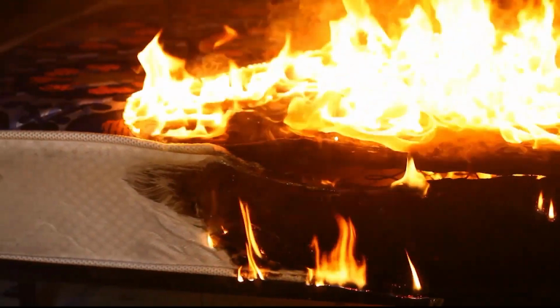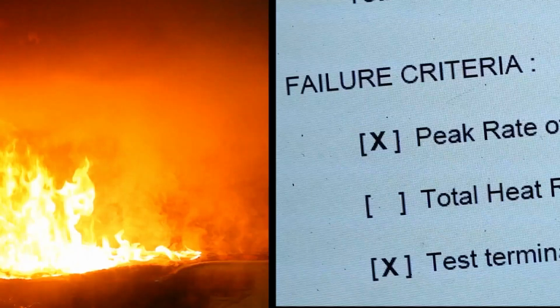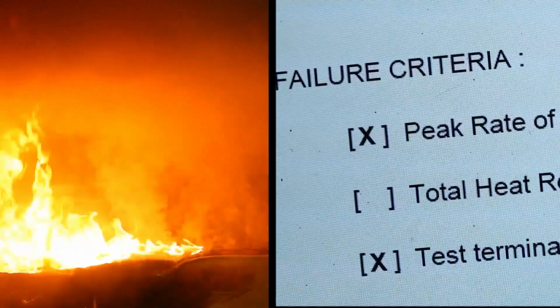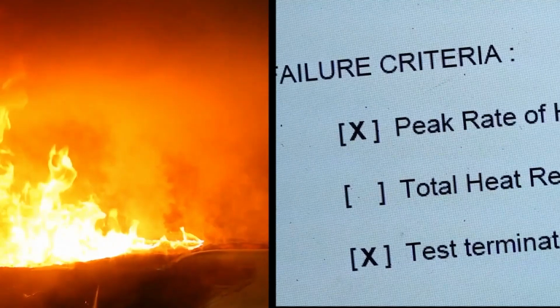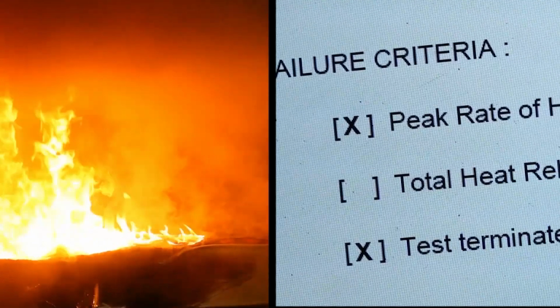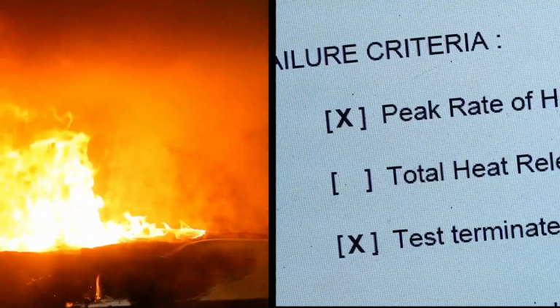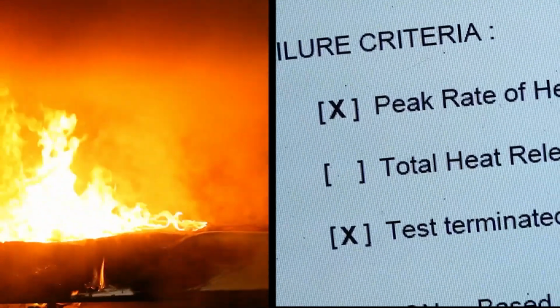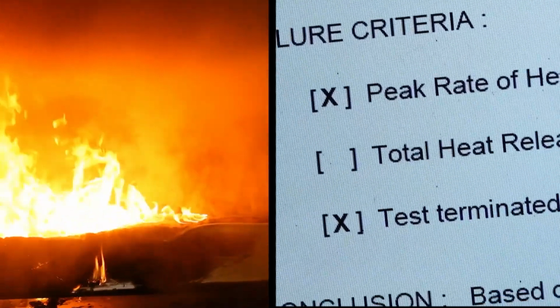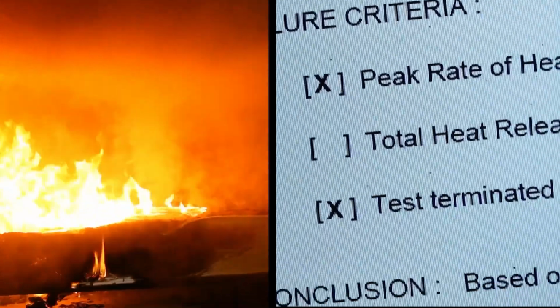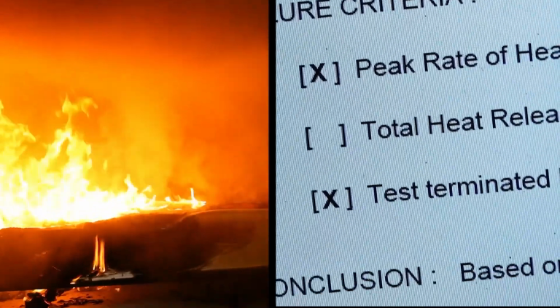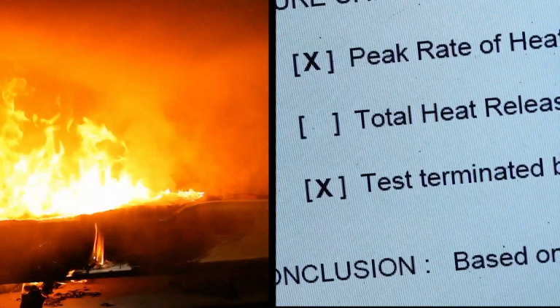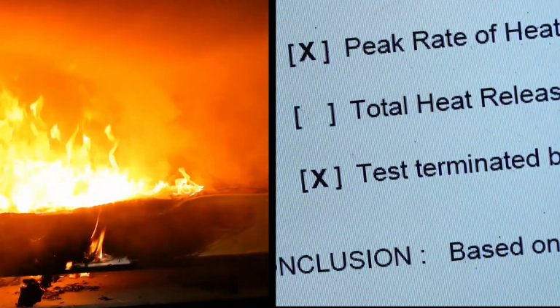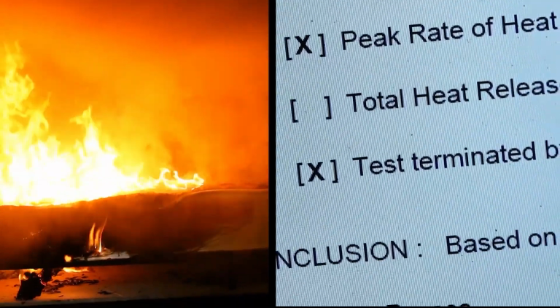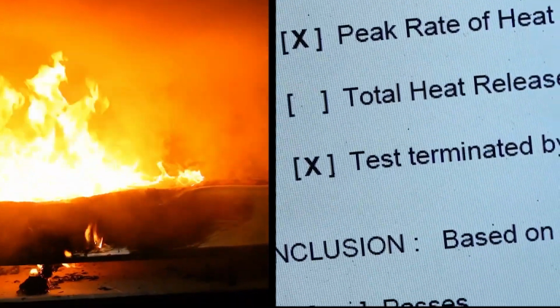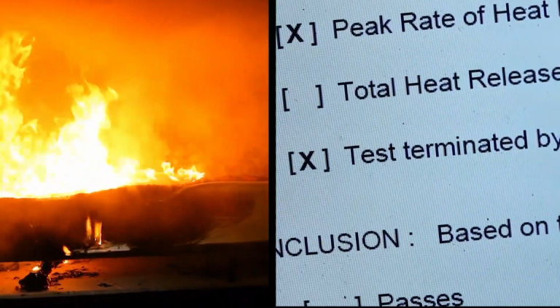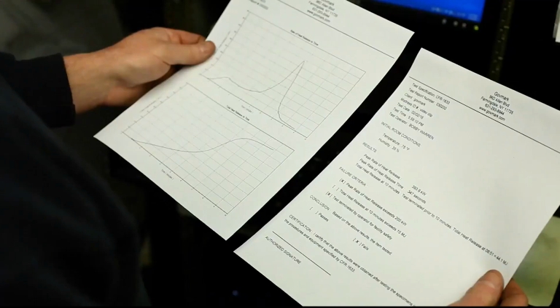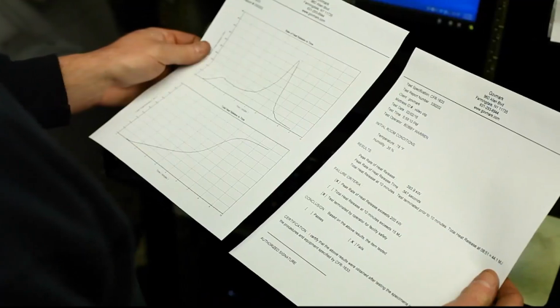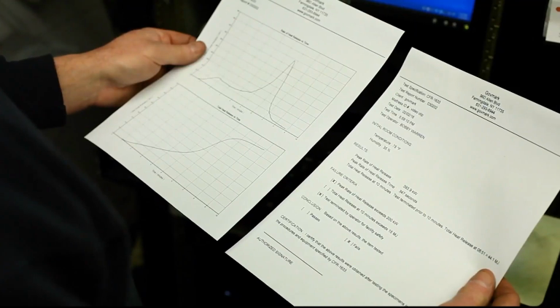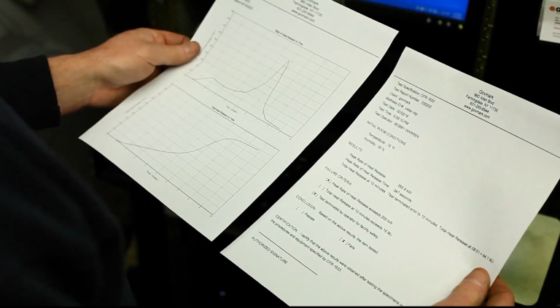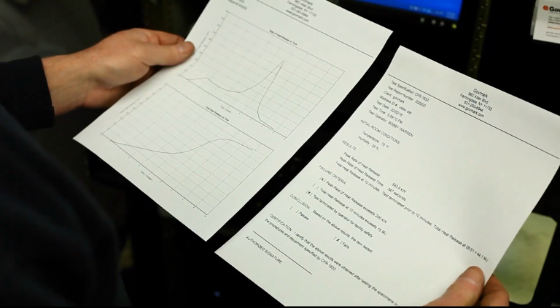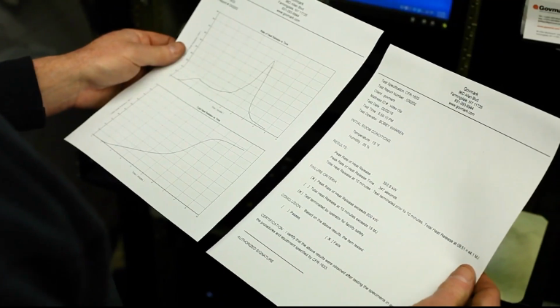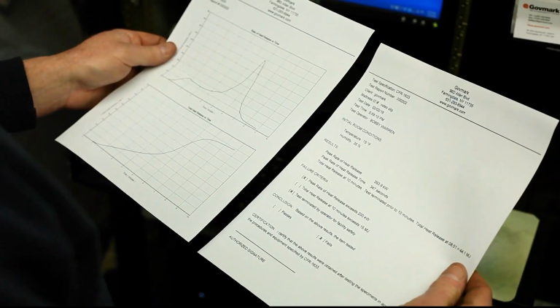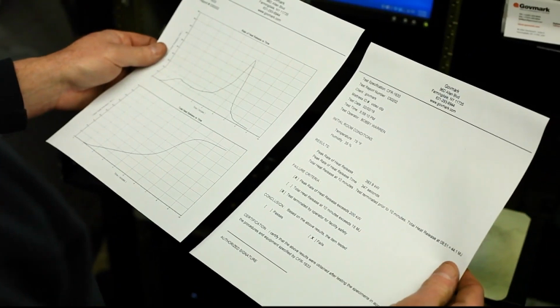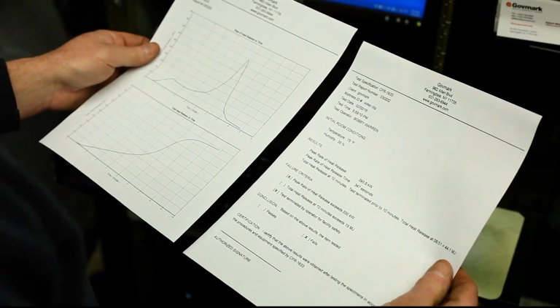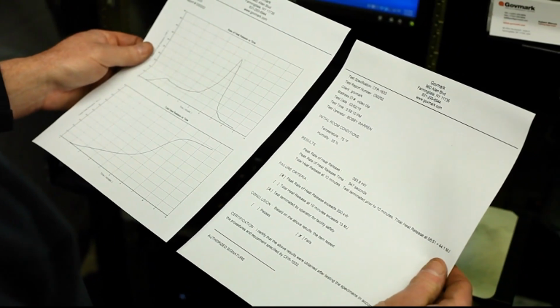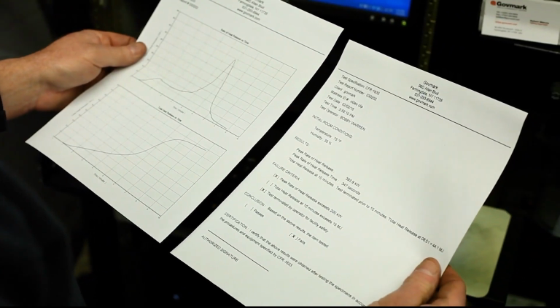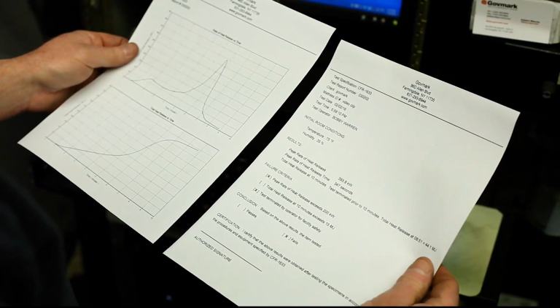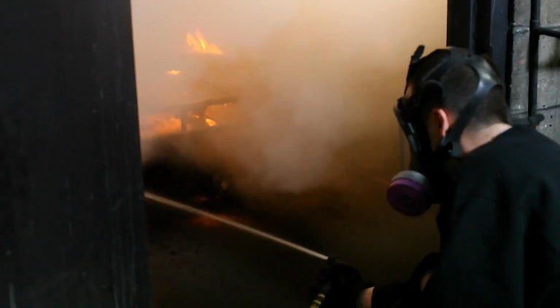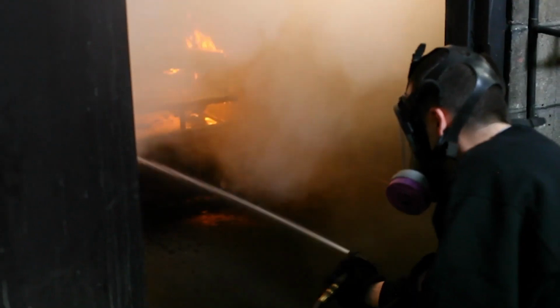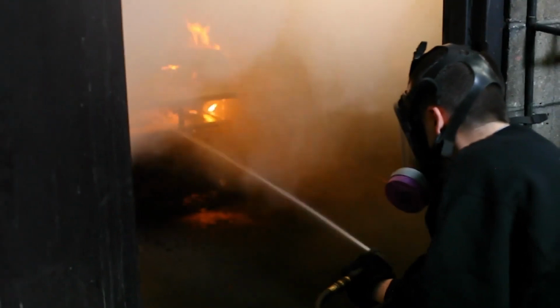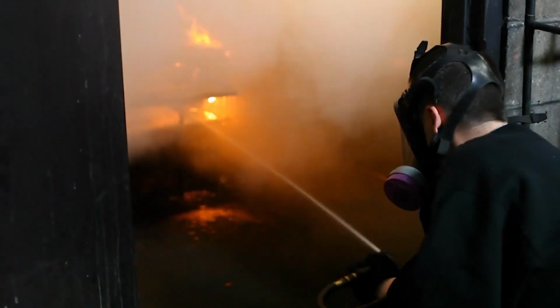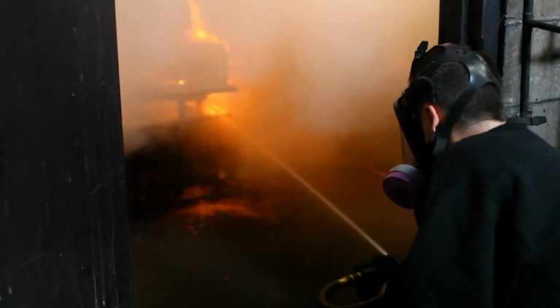The test is otherwise concluded if failure is recorded. It is then extinguished by the technician.